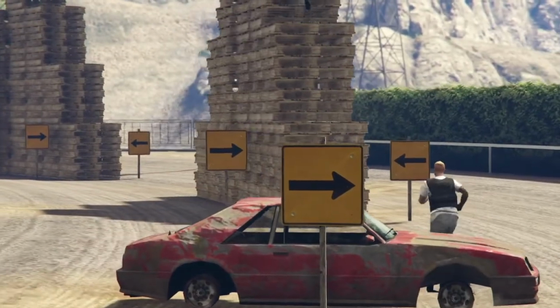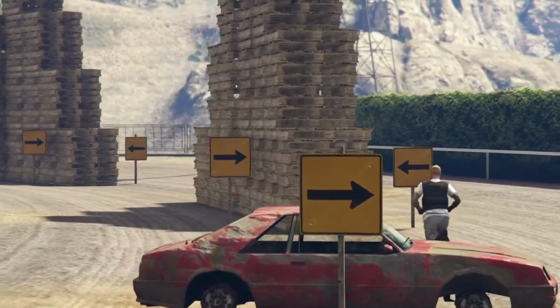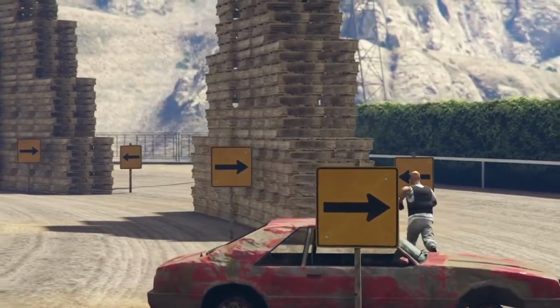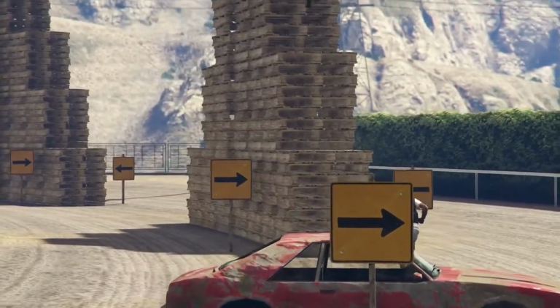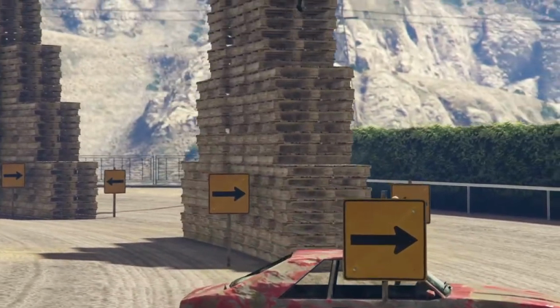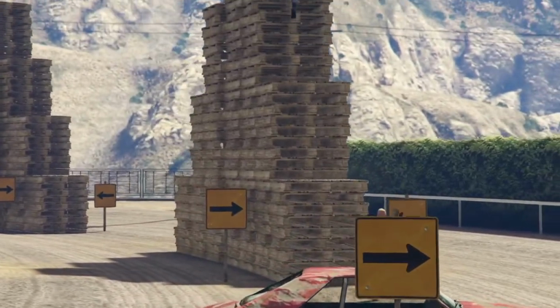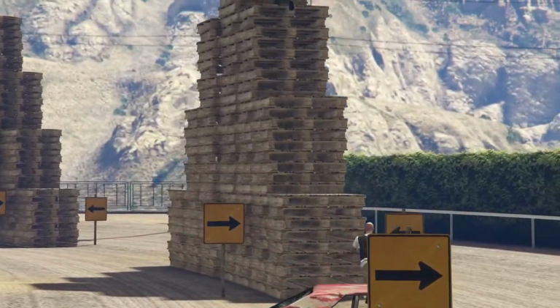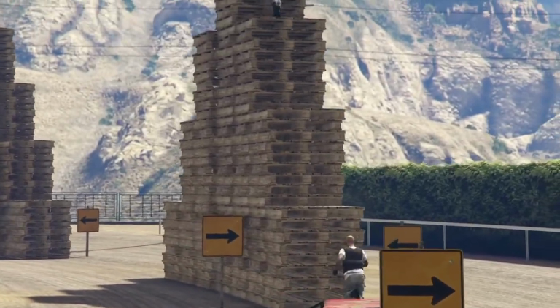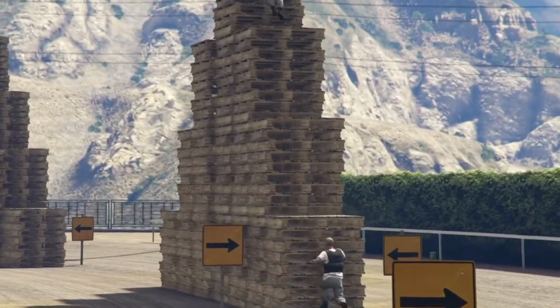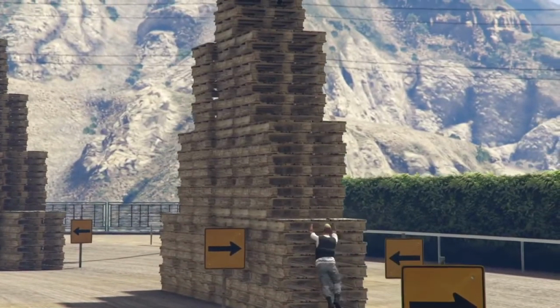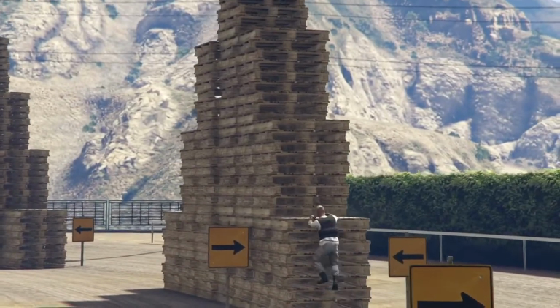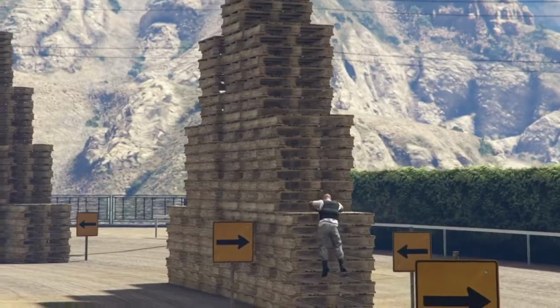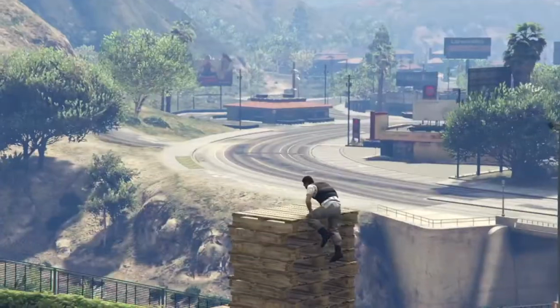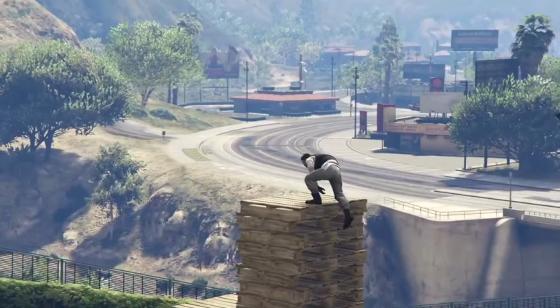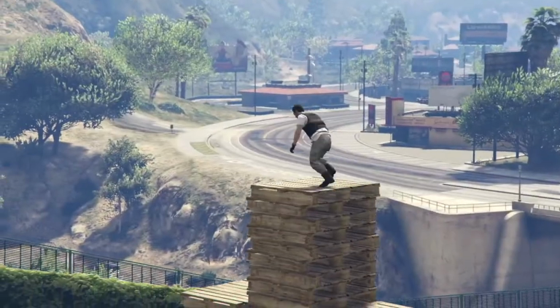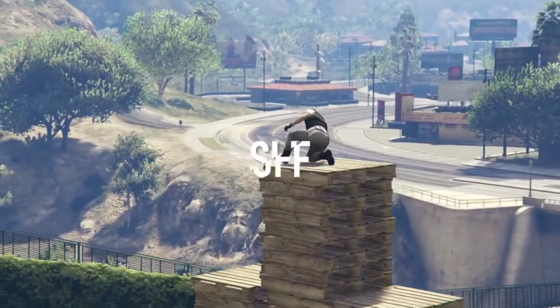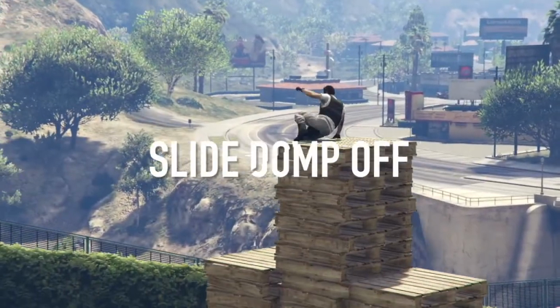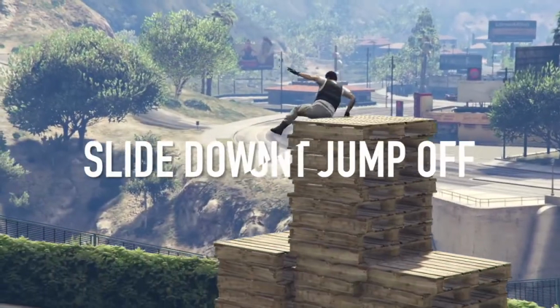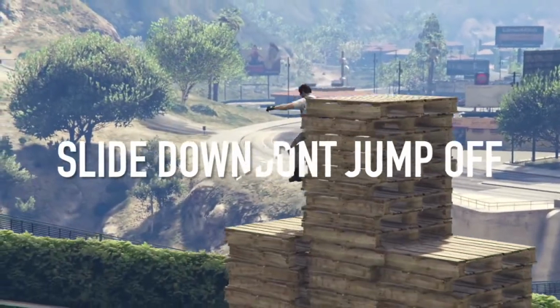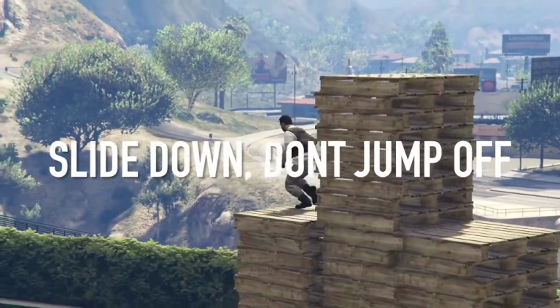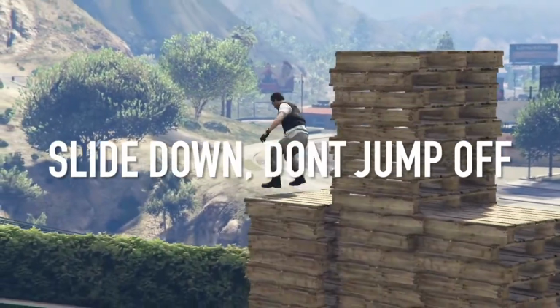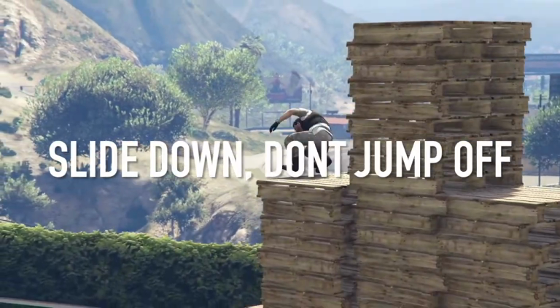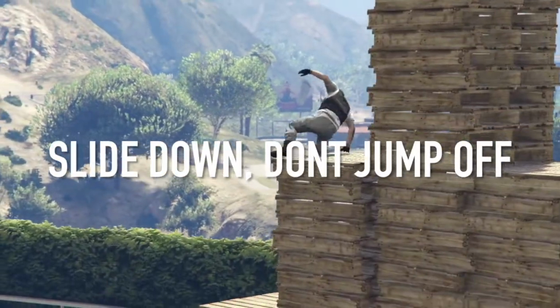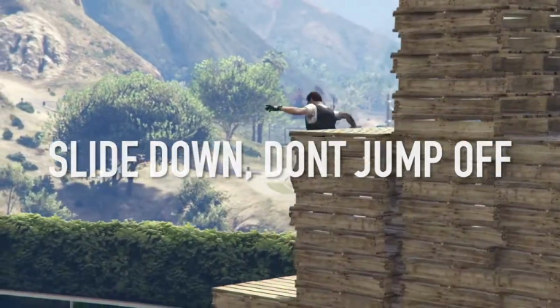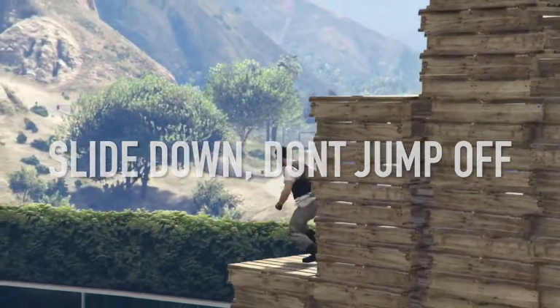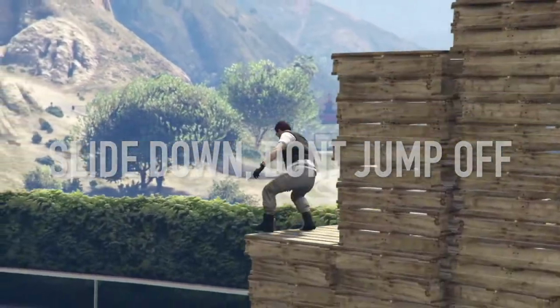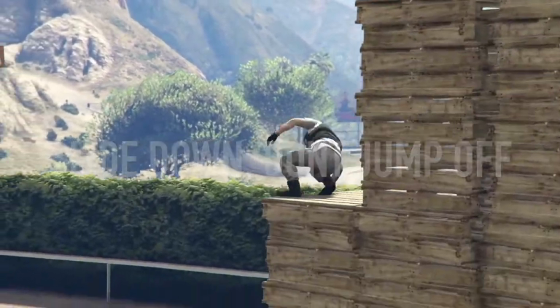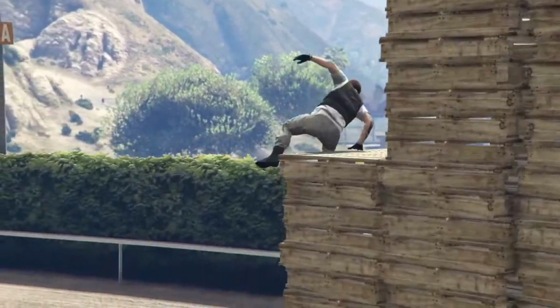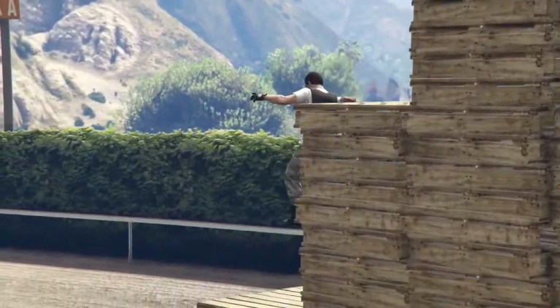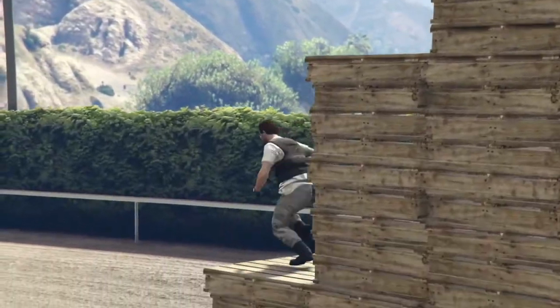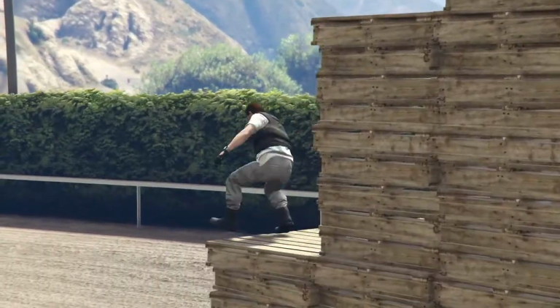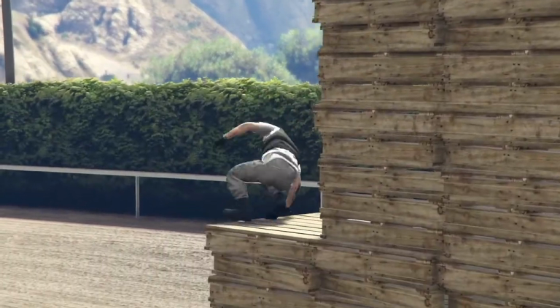When you arrive at the tower section on the way down, again do not jump by pressing X. Allow your character to slide off each platform.